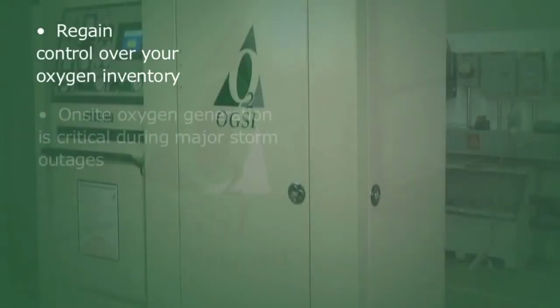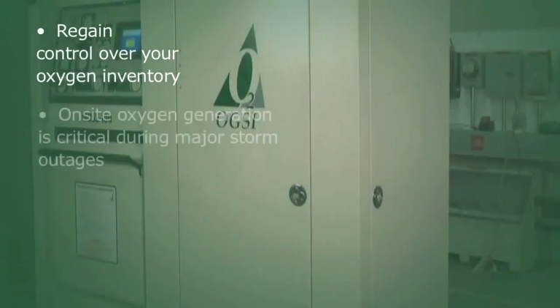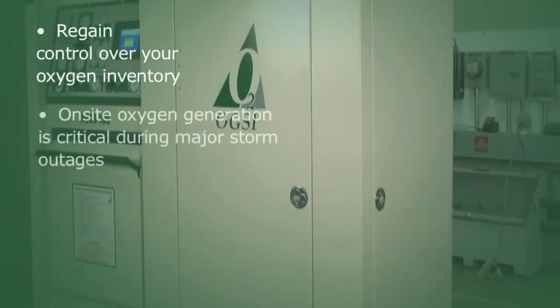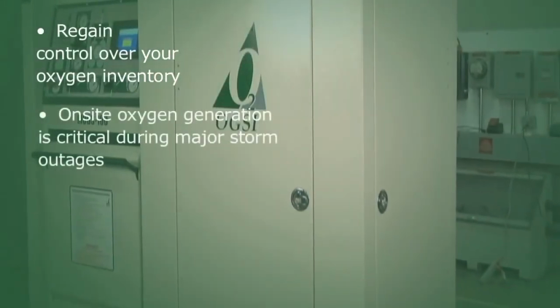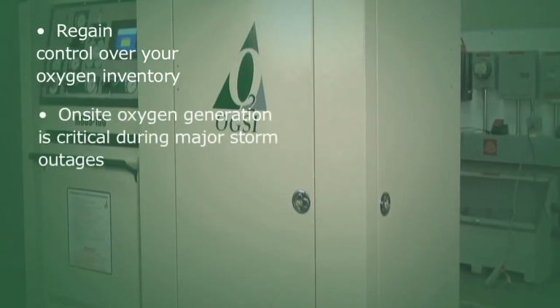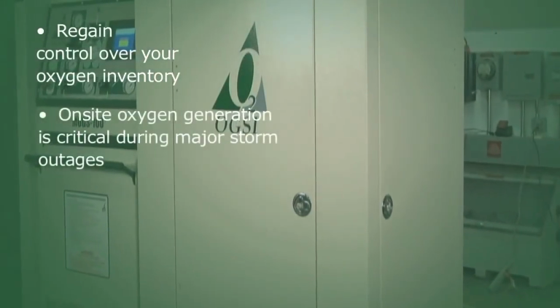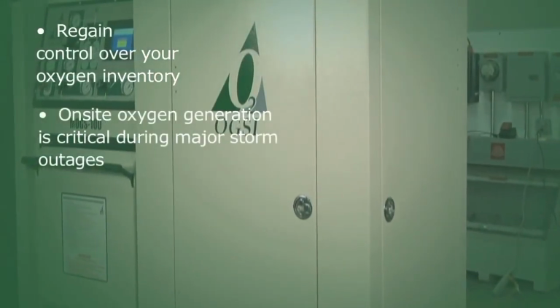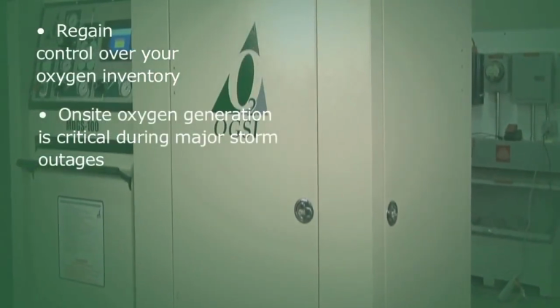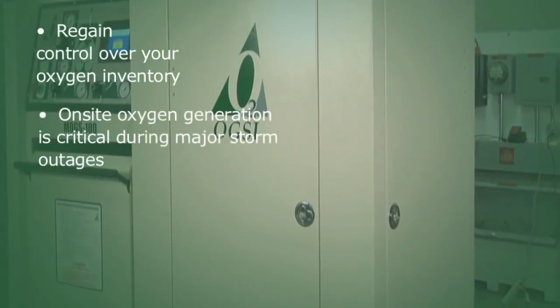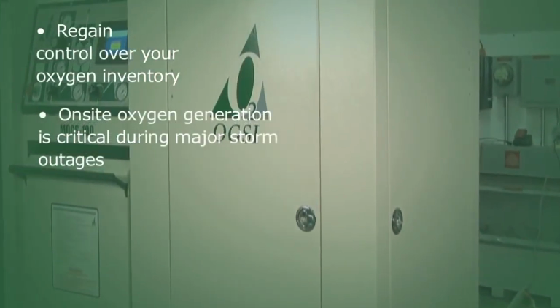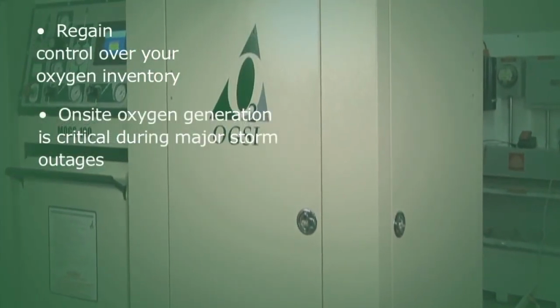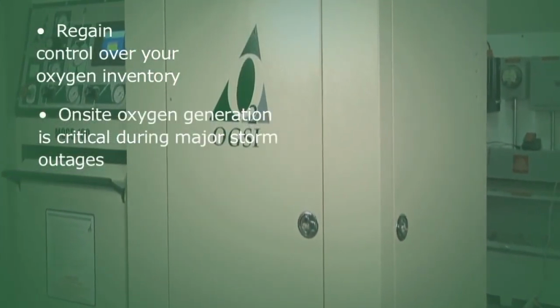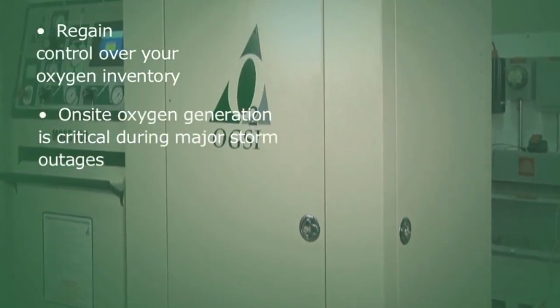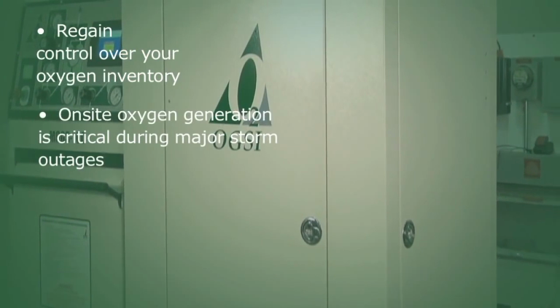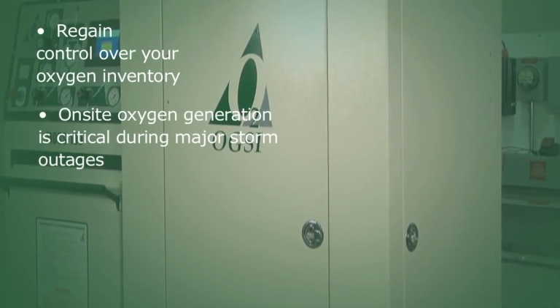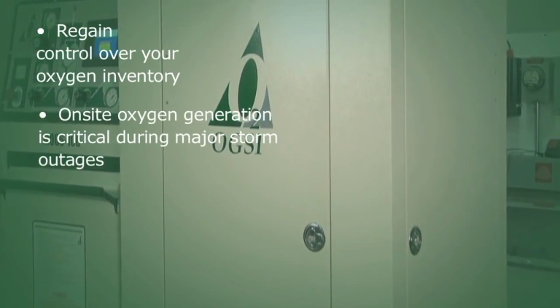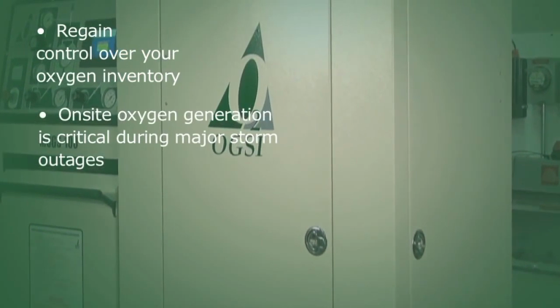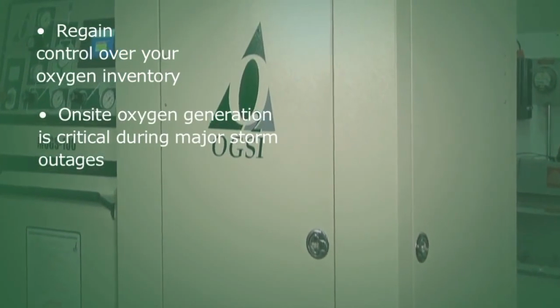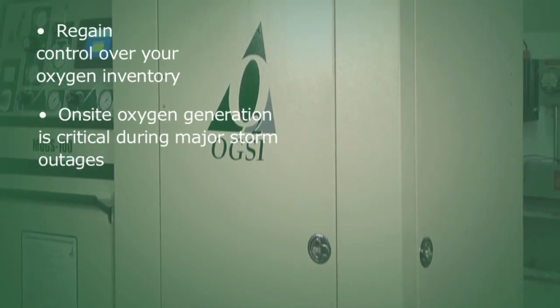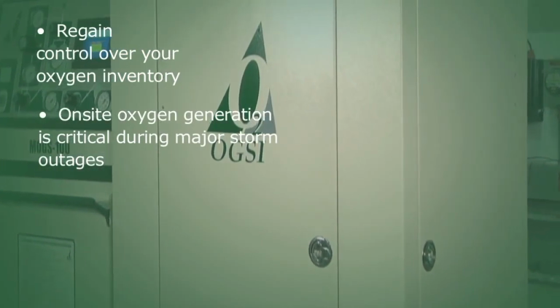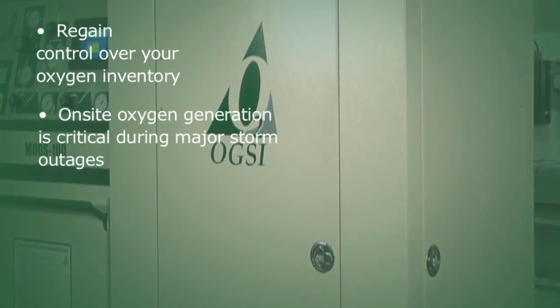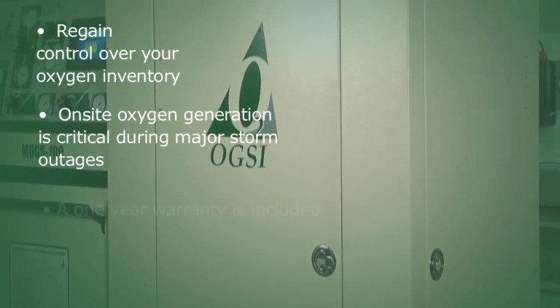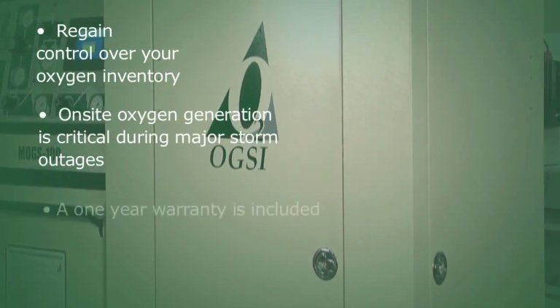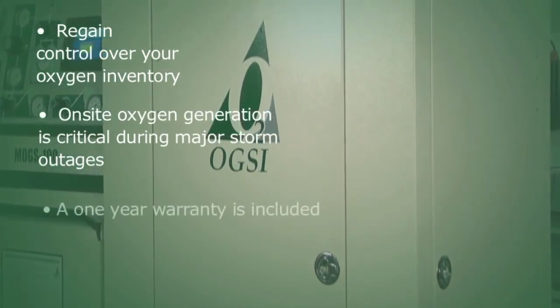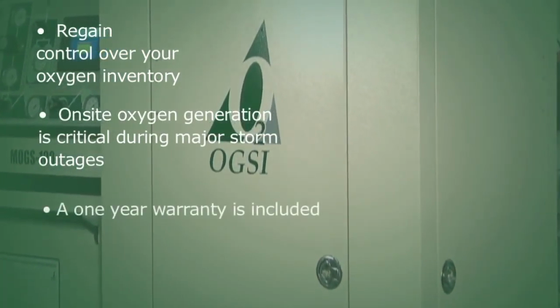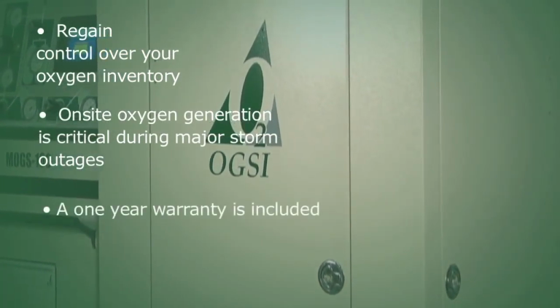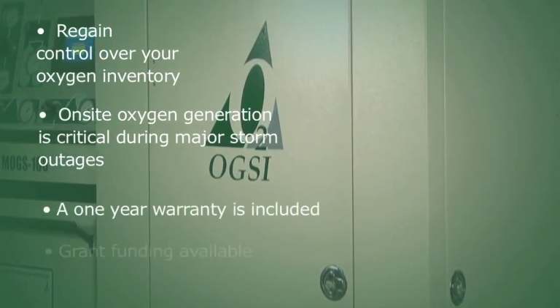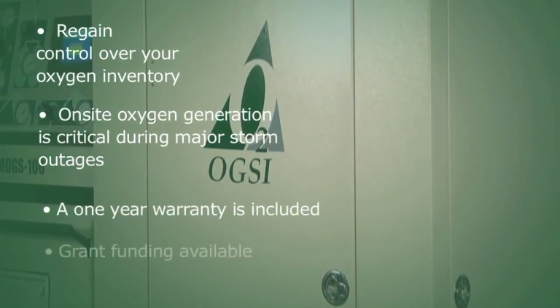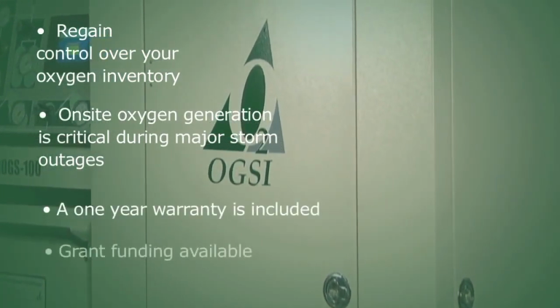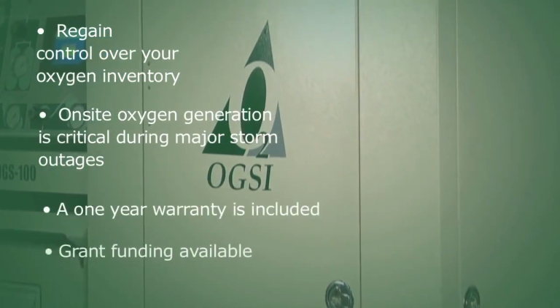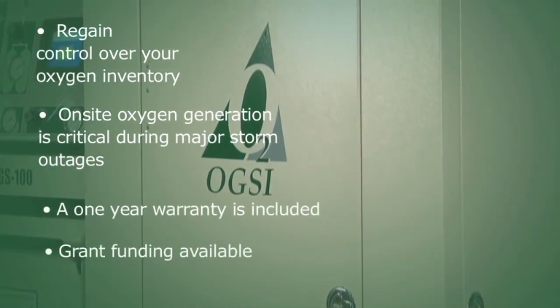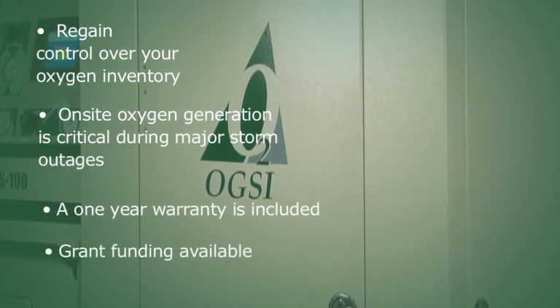On-site oxygen generation is critical during major storm outages. One-year warranty. Grant funding available.